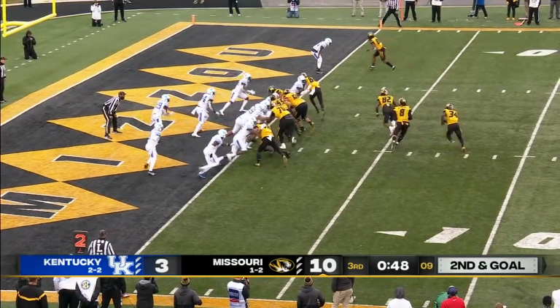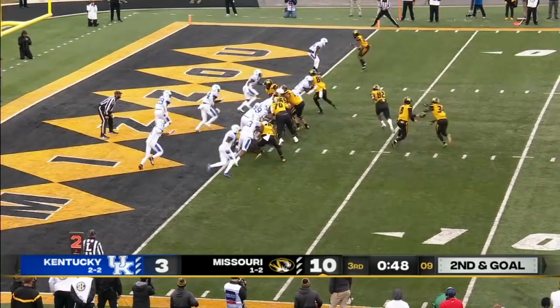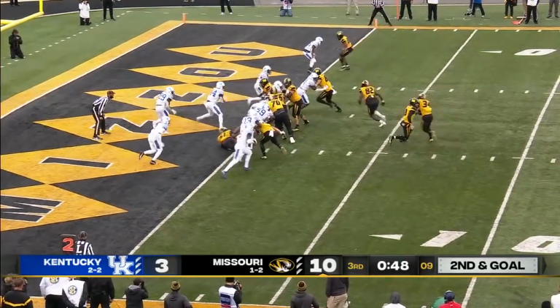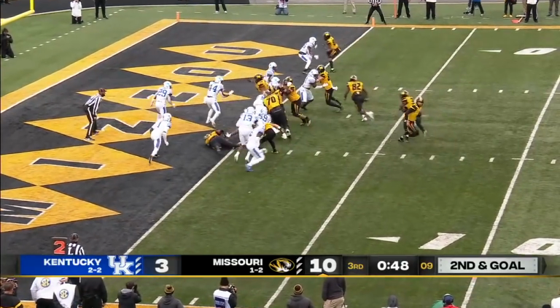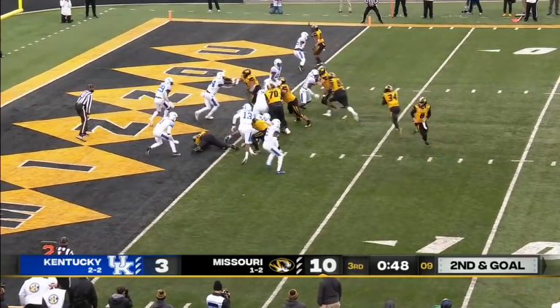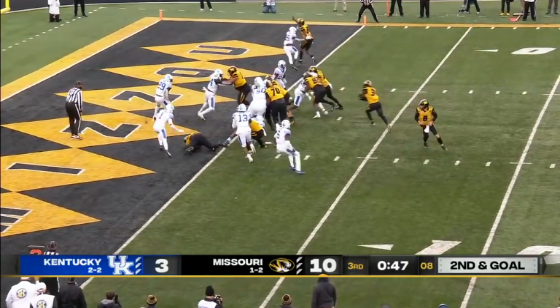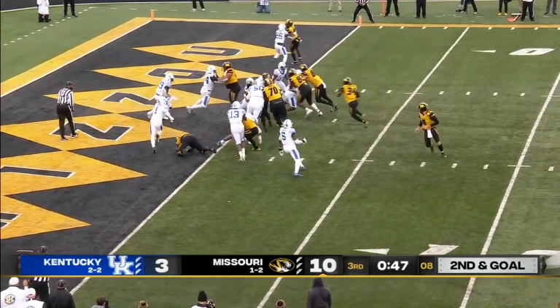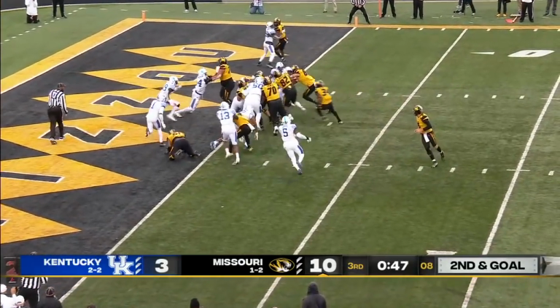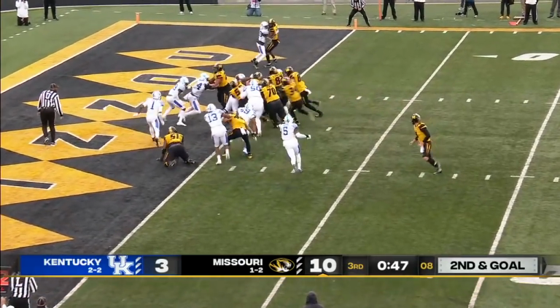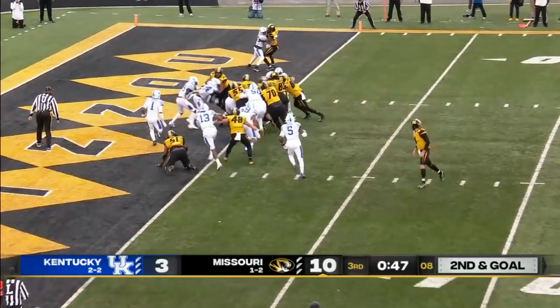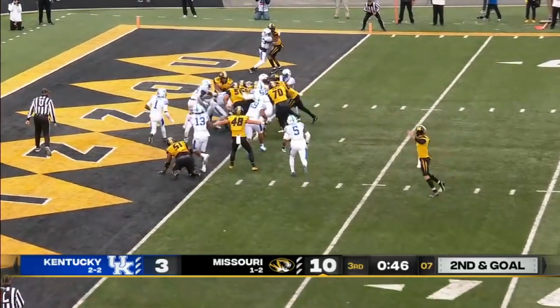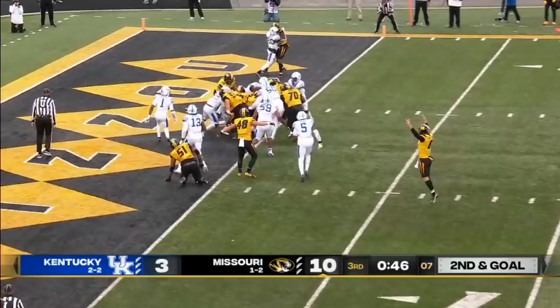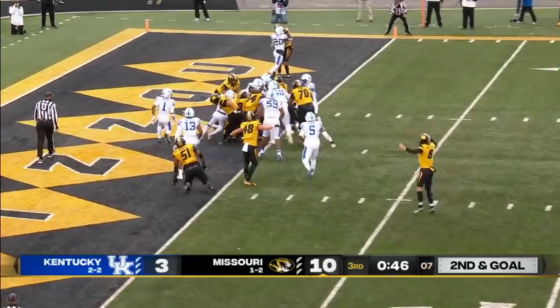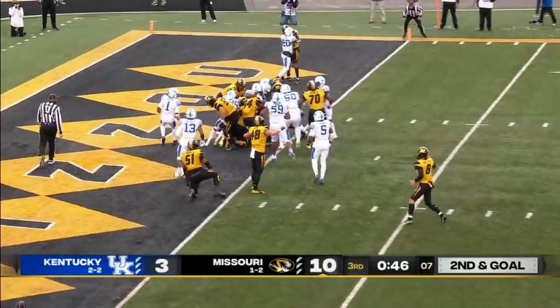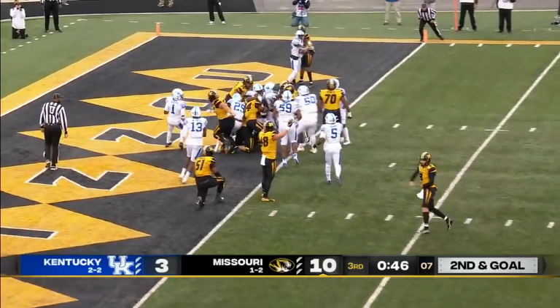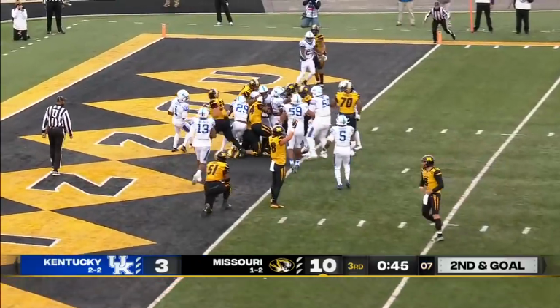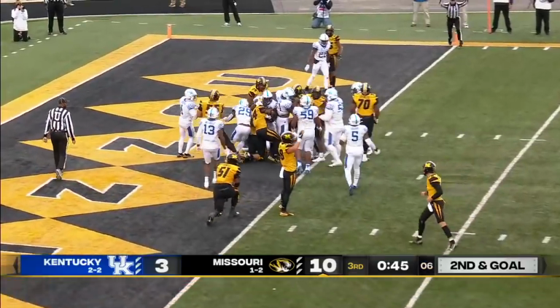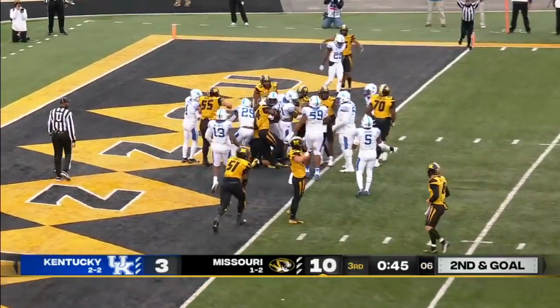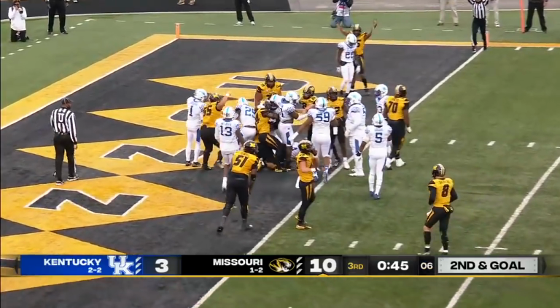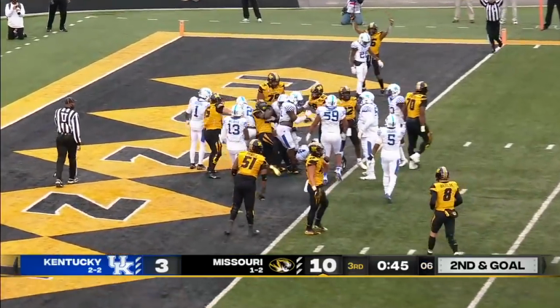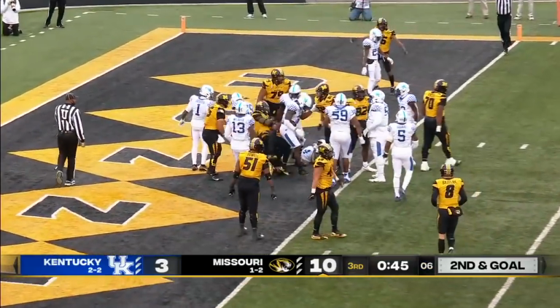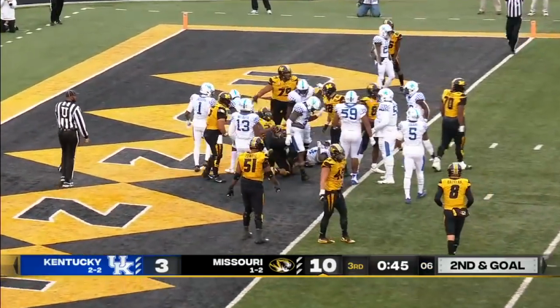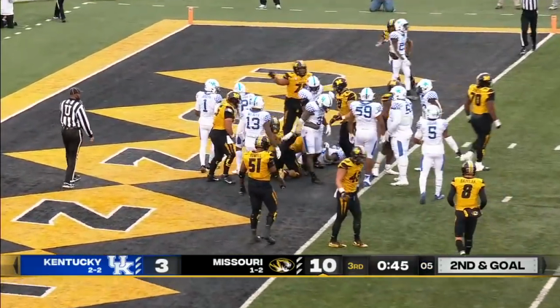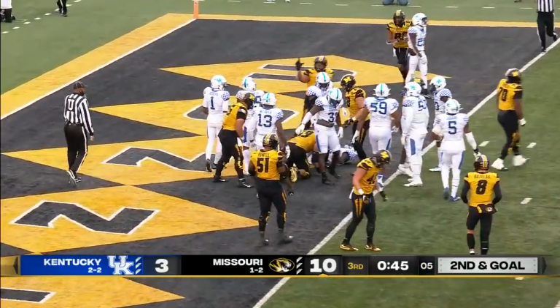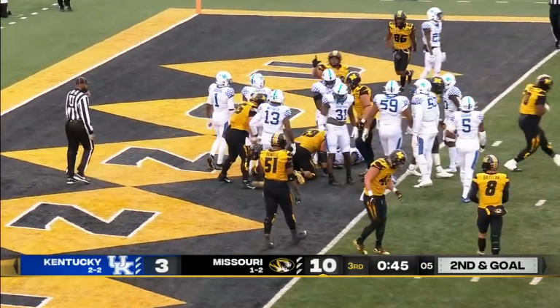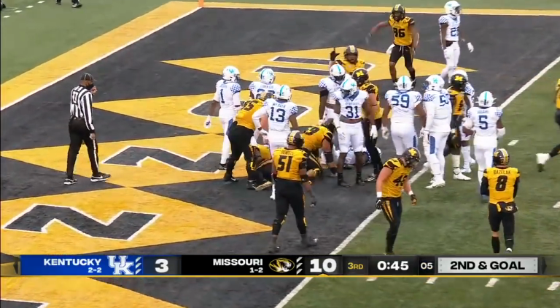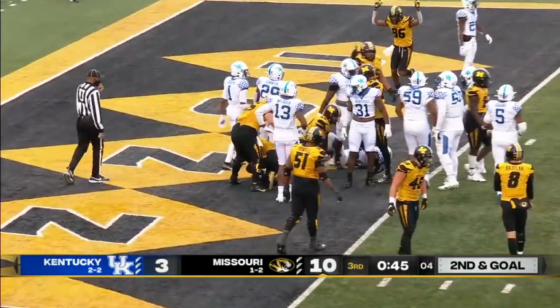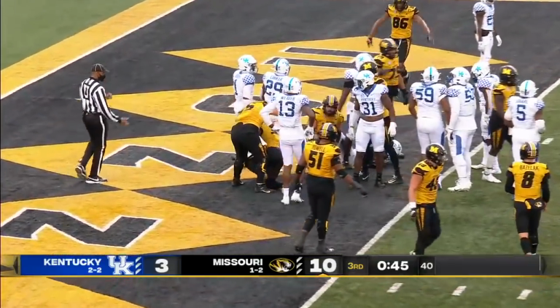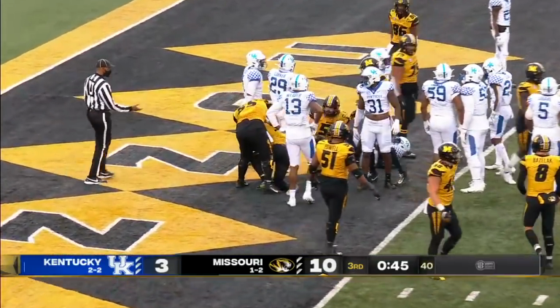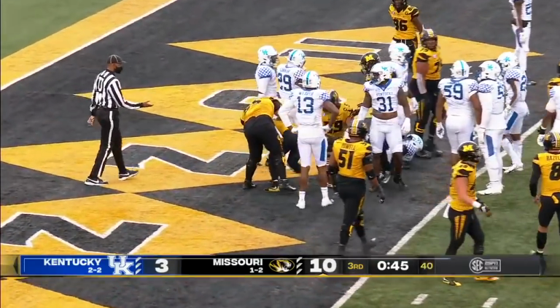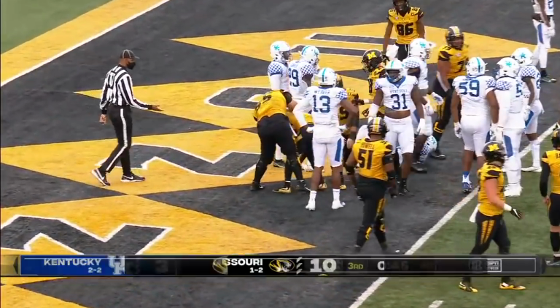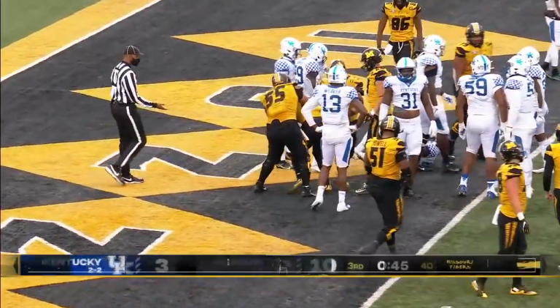Bazelak to Roundtree. Touchdown, Missouri. His second today.